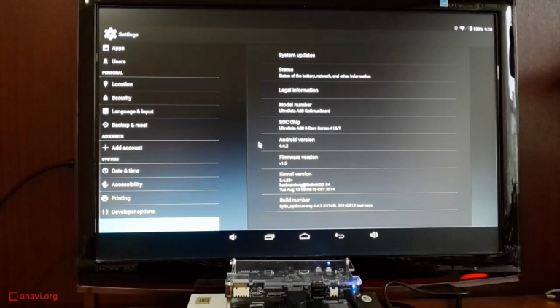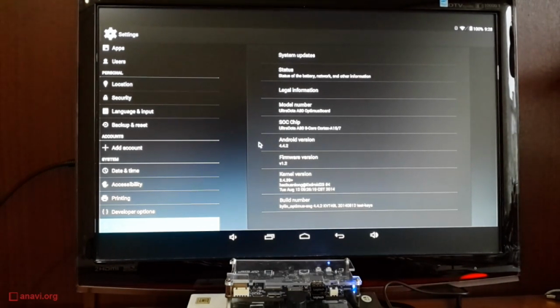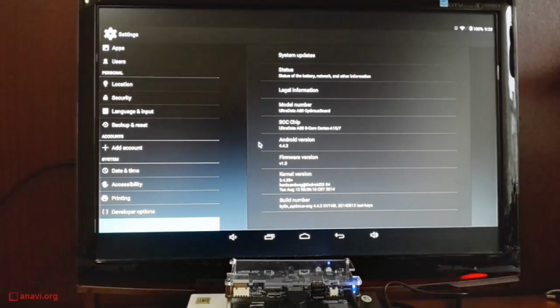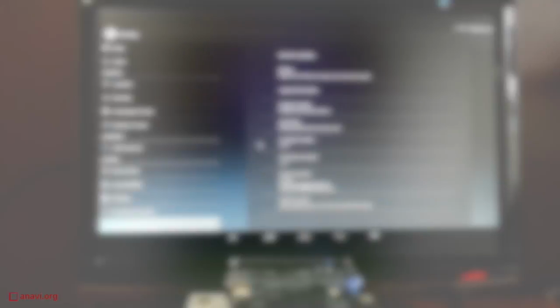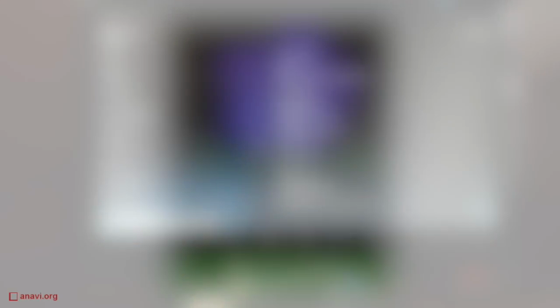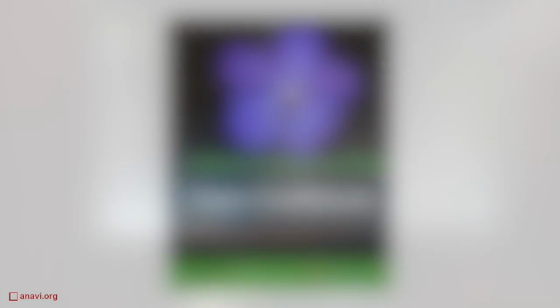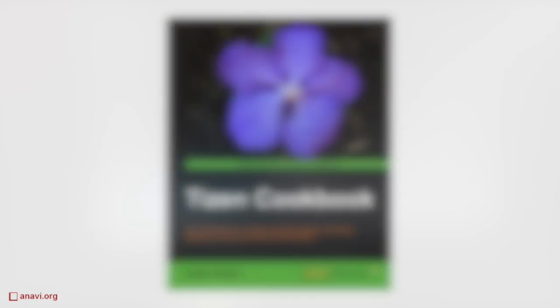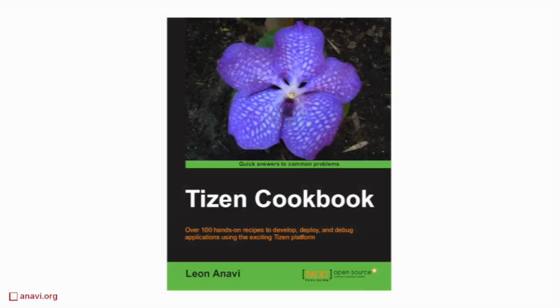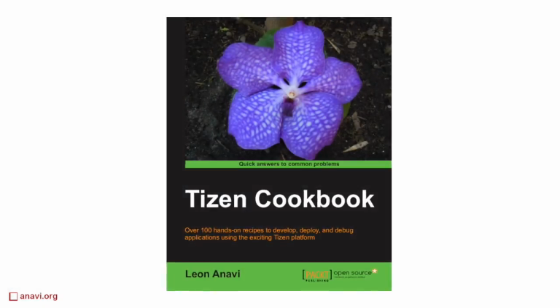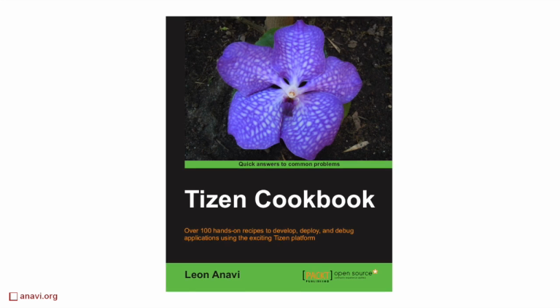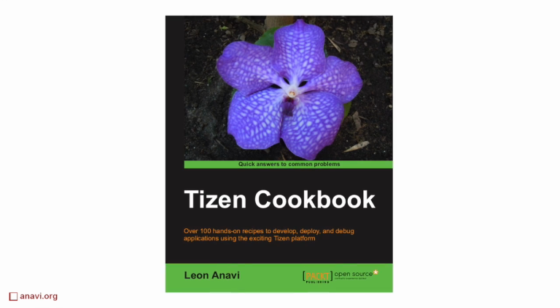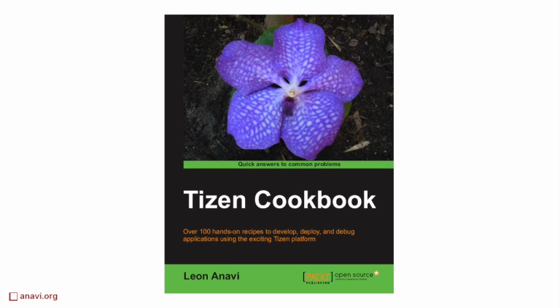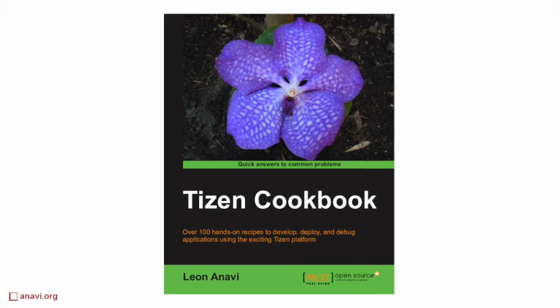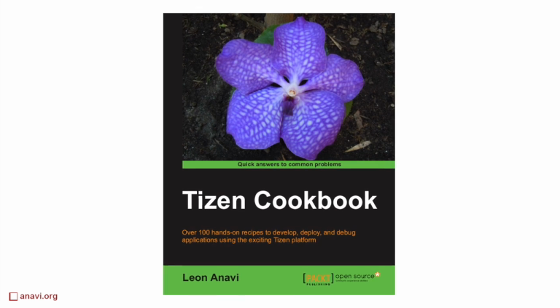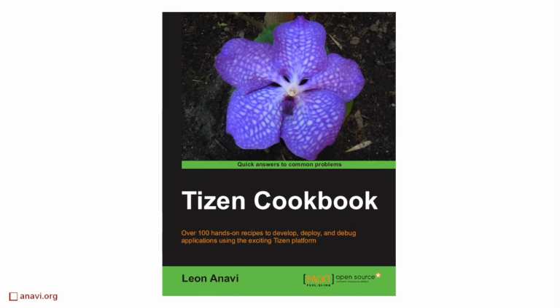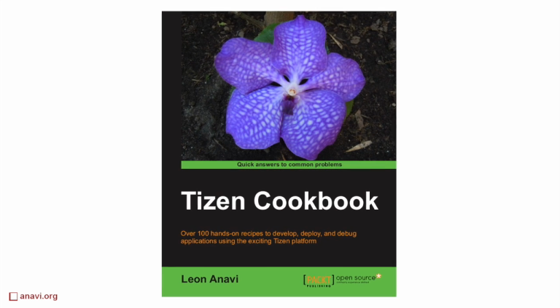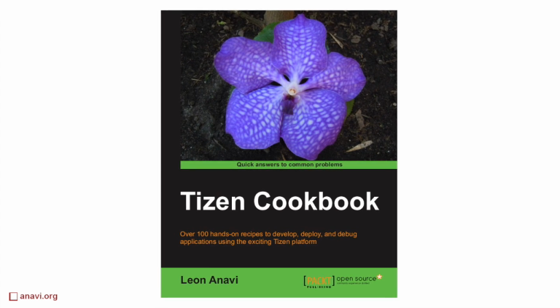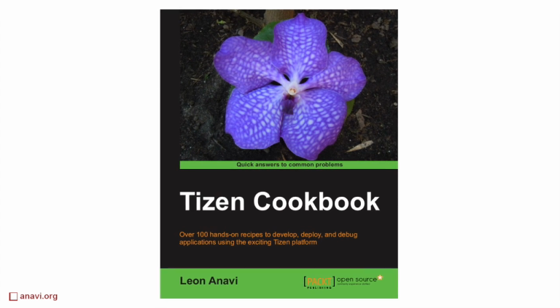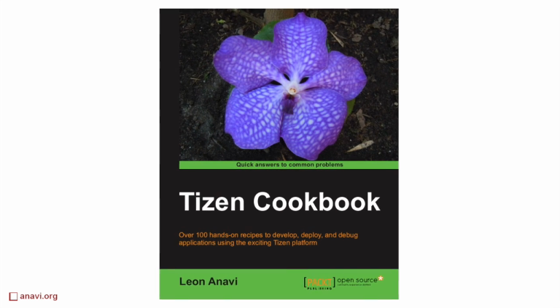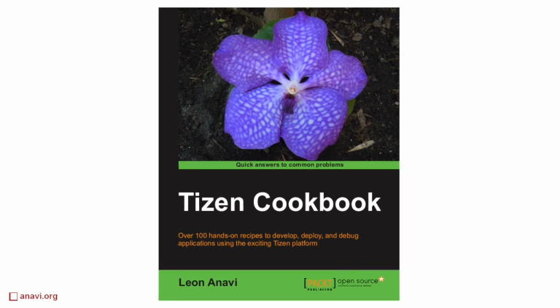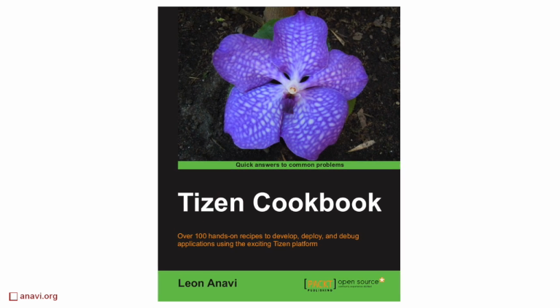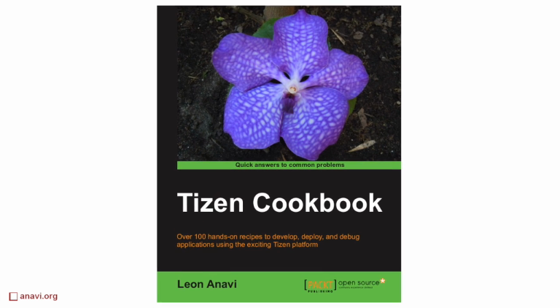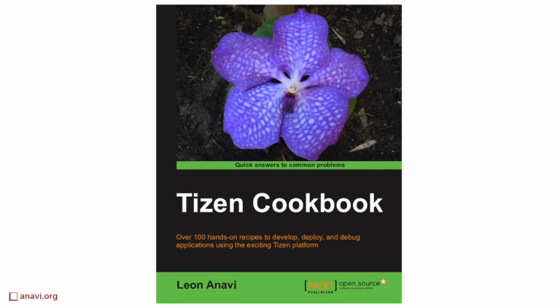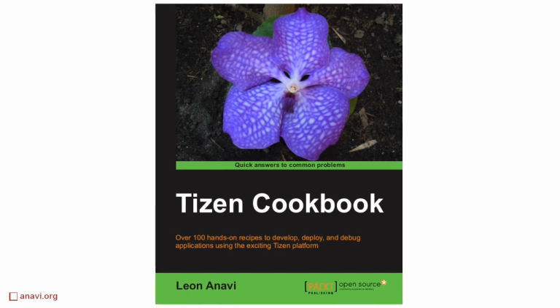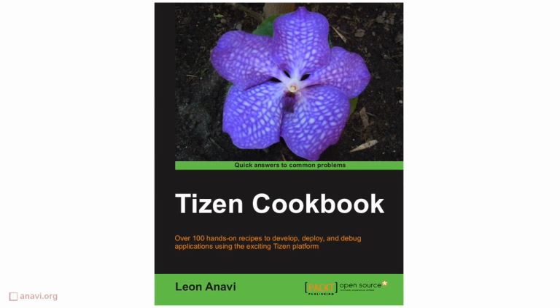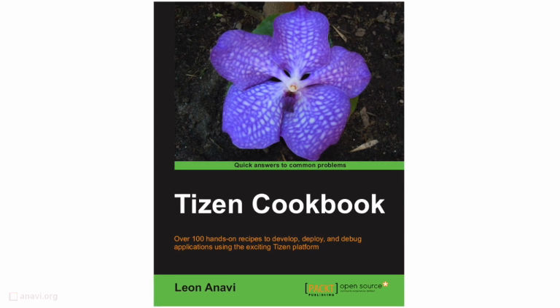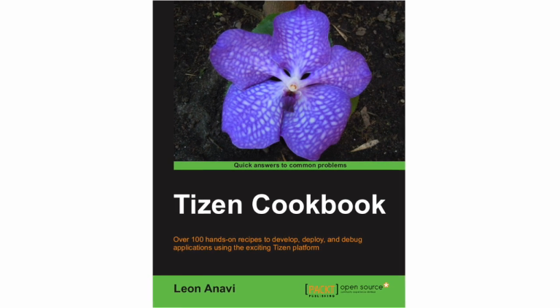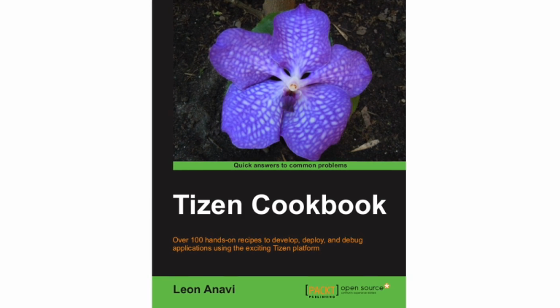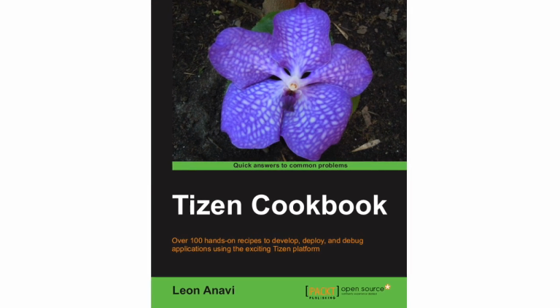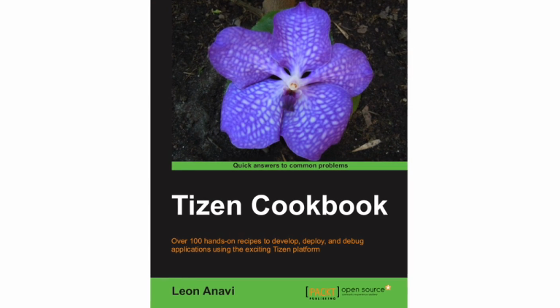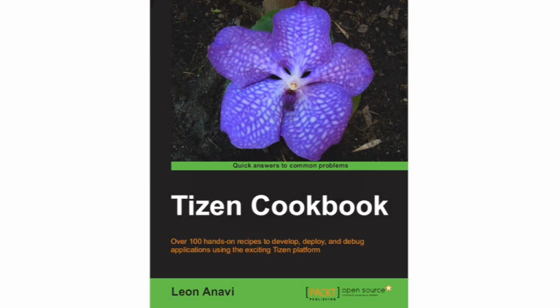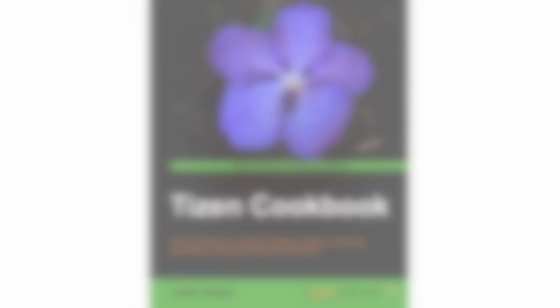For more information about Tizen, check the Tizen Cookbook from Packt Publishing. Thank you.